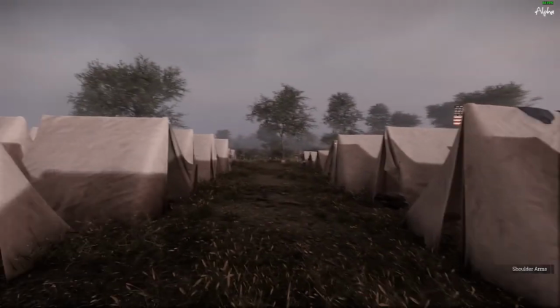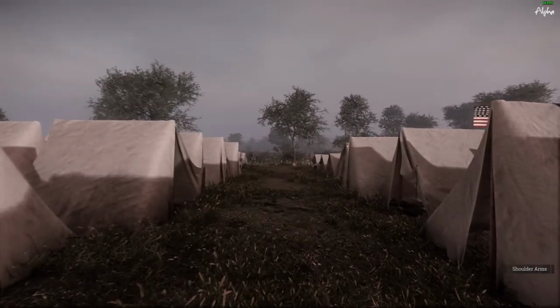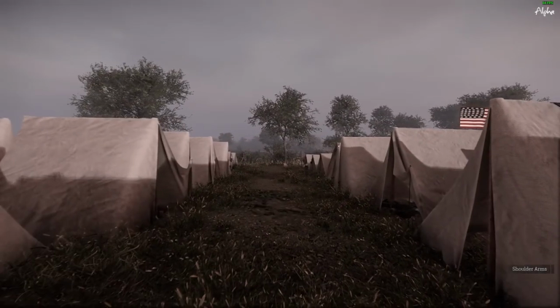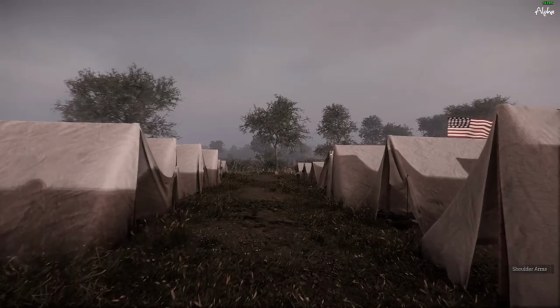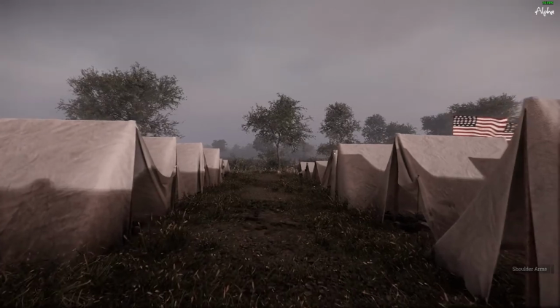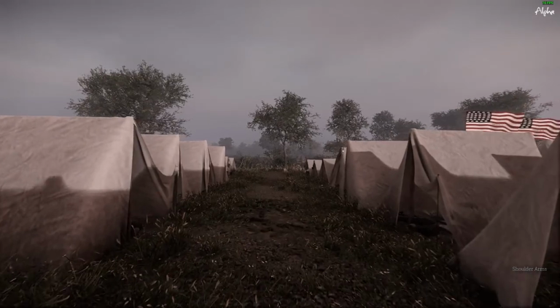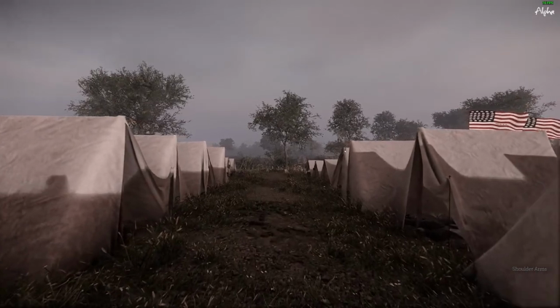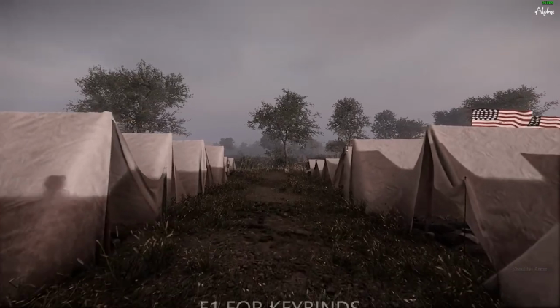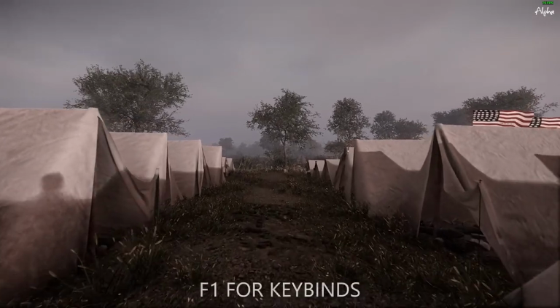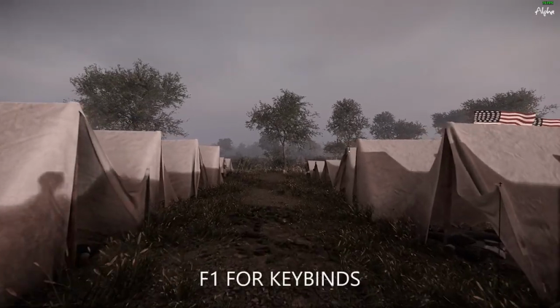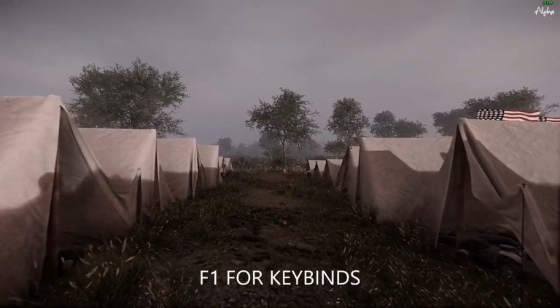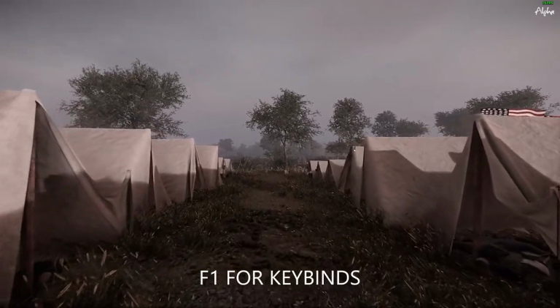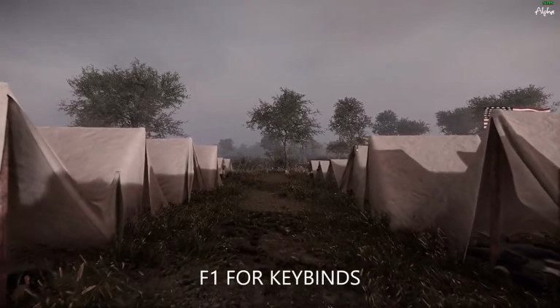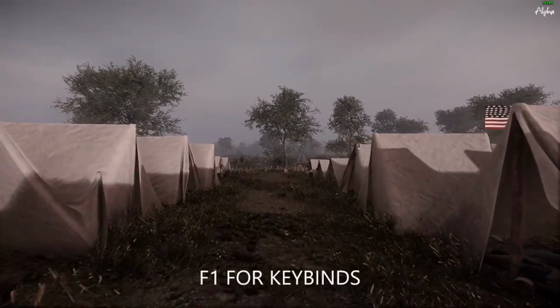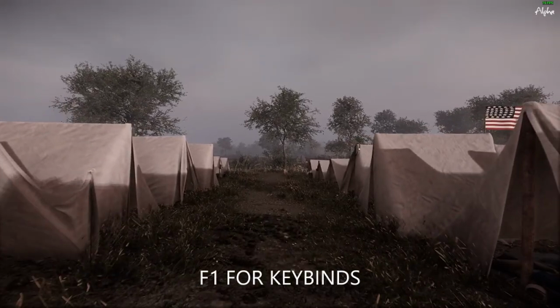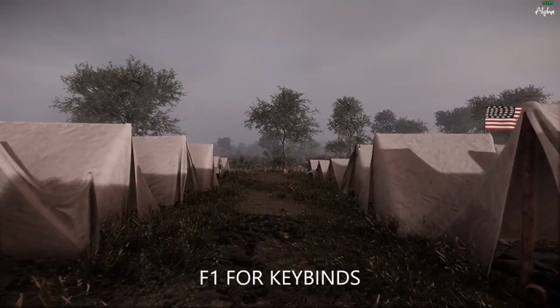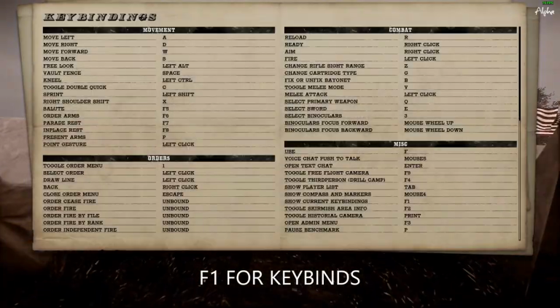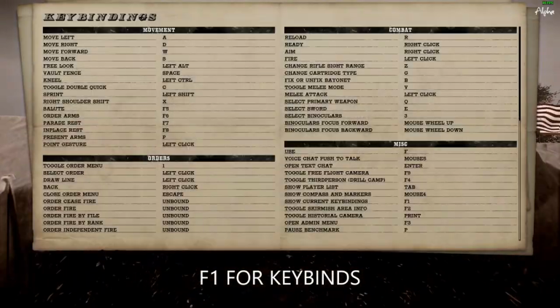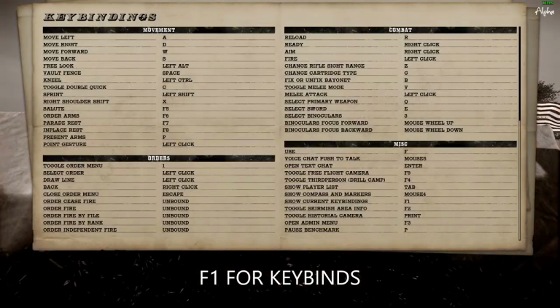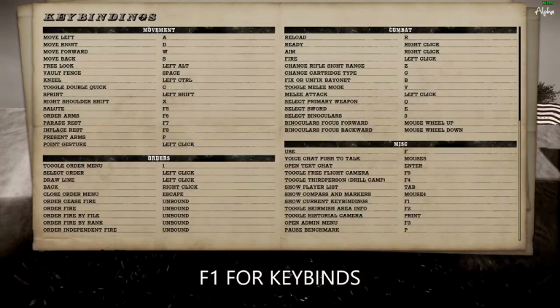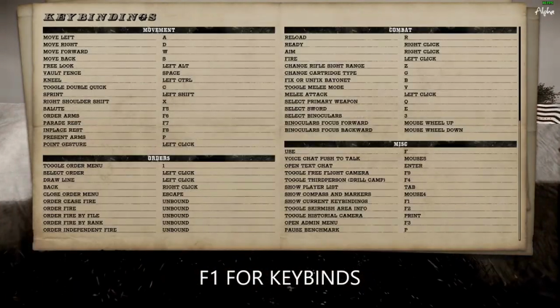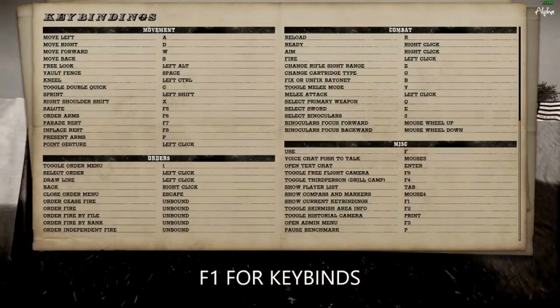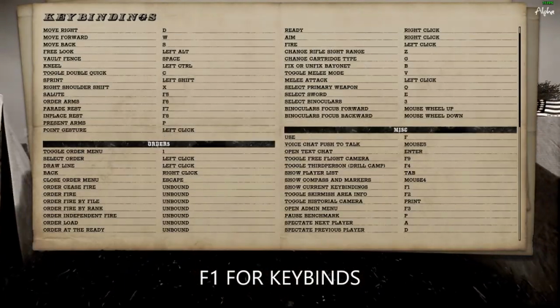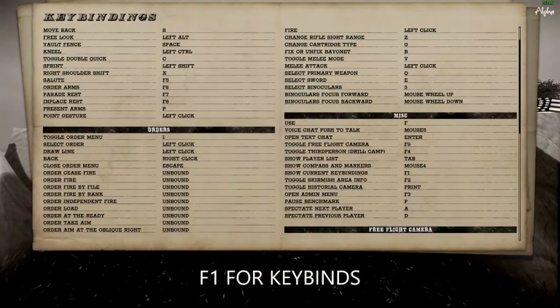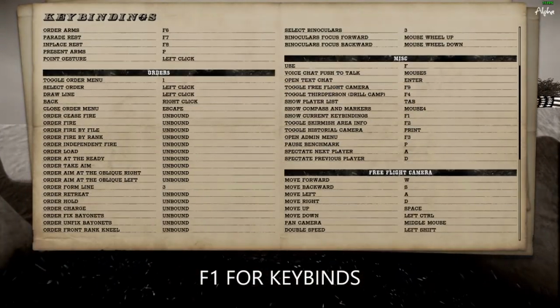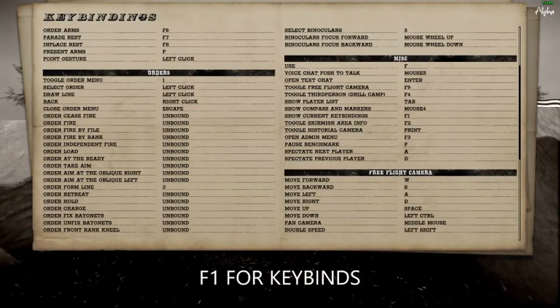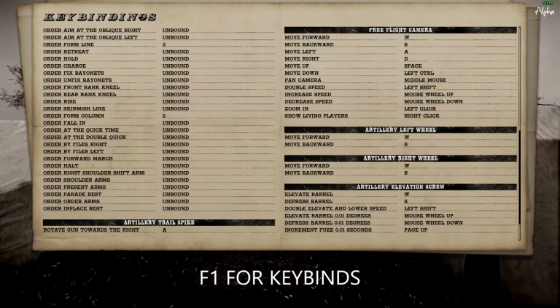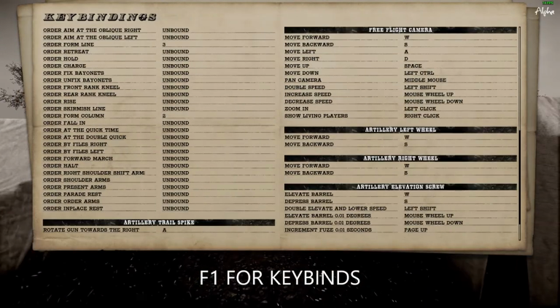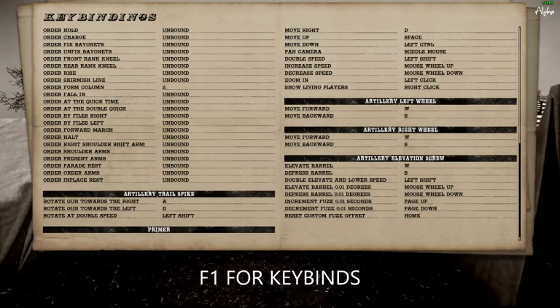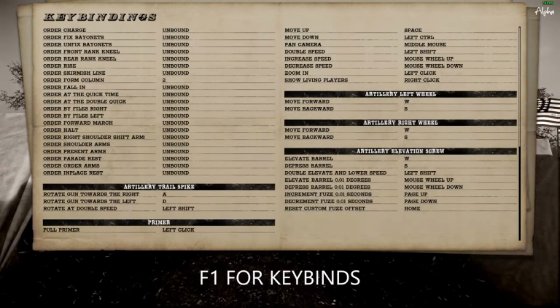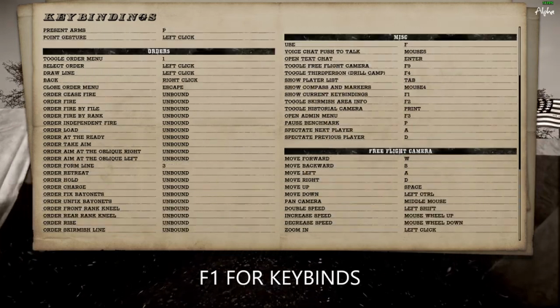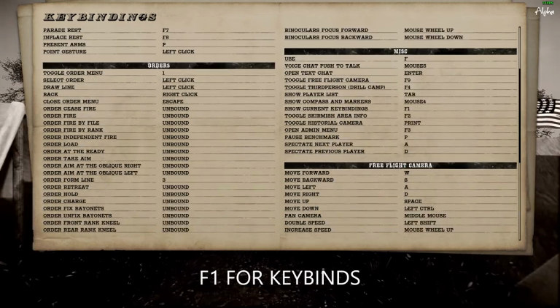After spawning, you can hit the F1 key to bring up a keybinds list. Some of these controls will be covered in this video, but you should still take a look around.